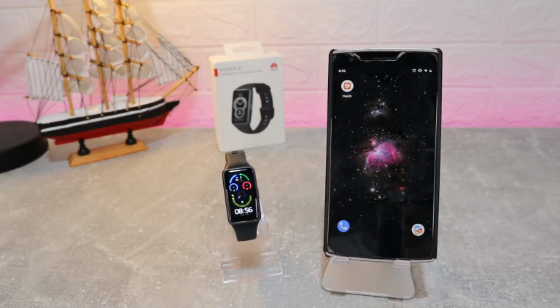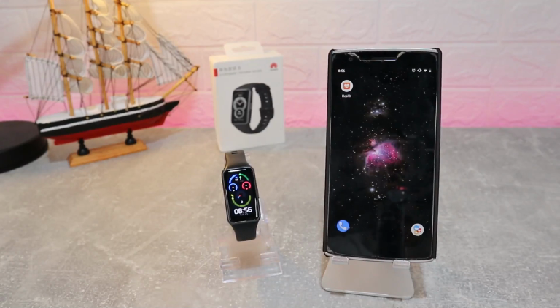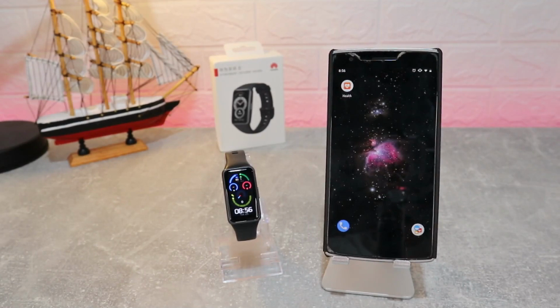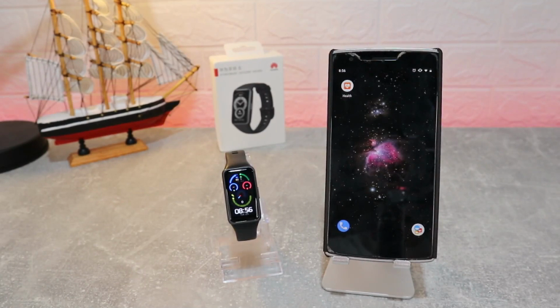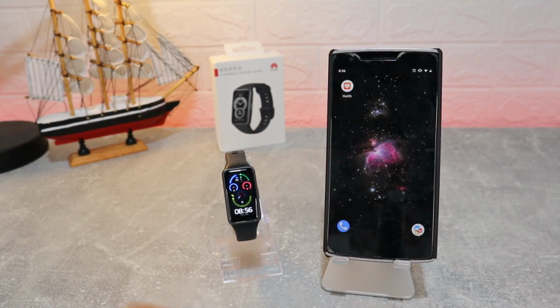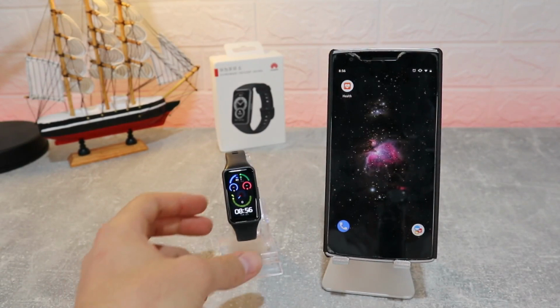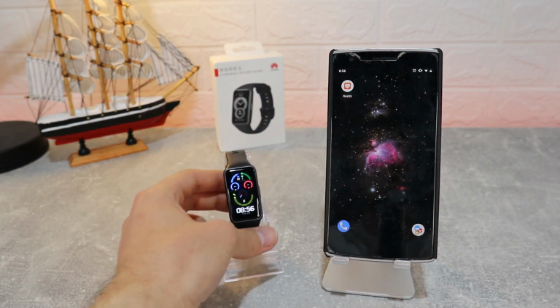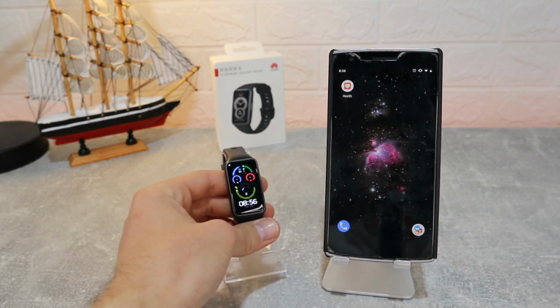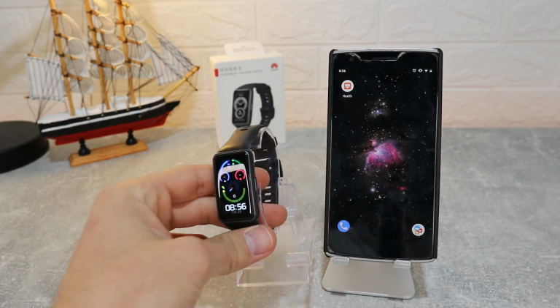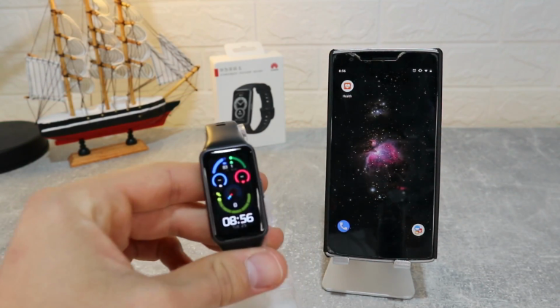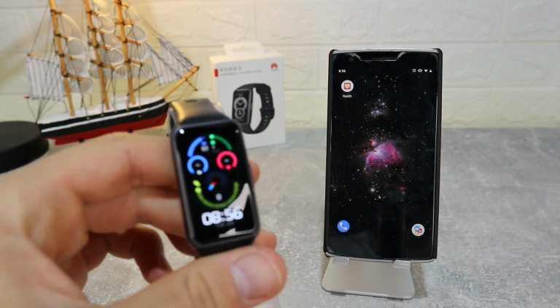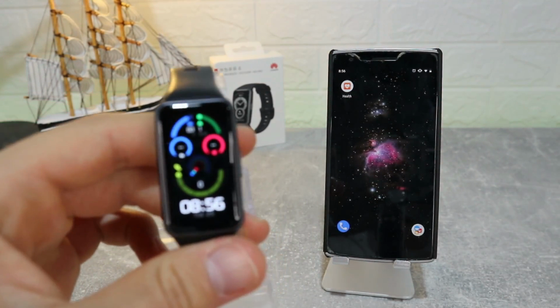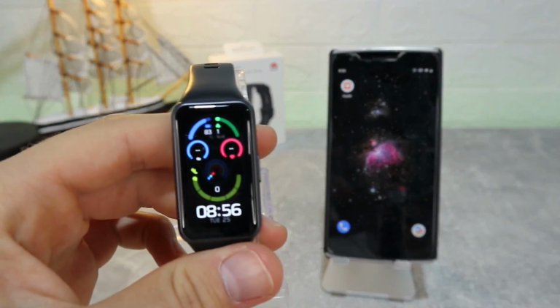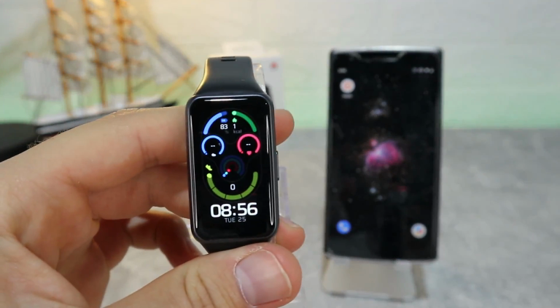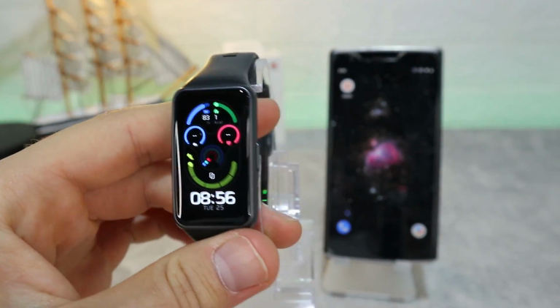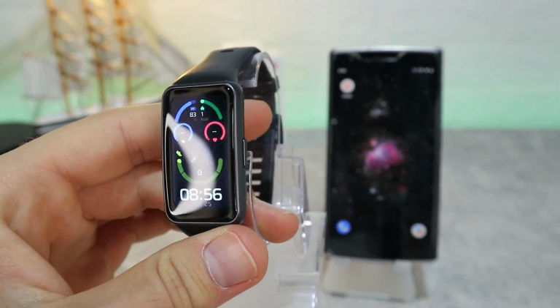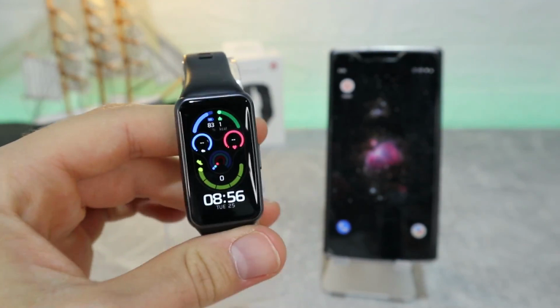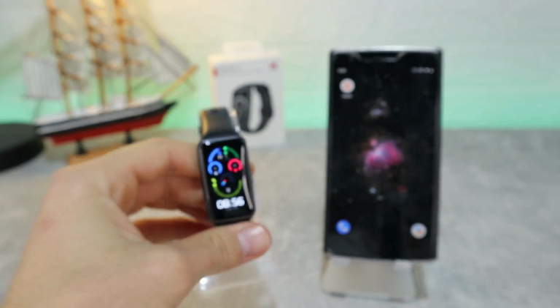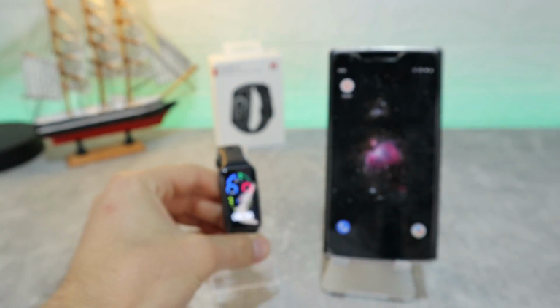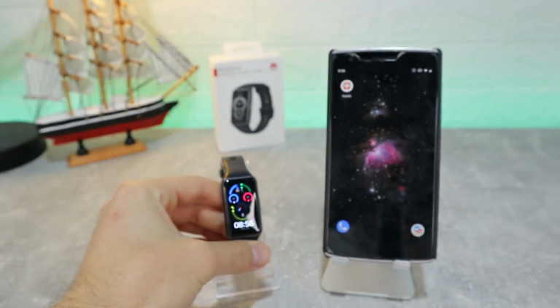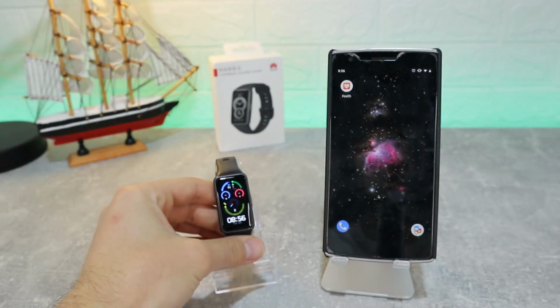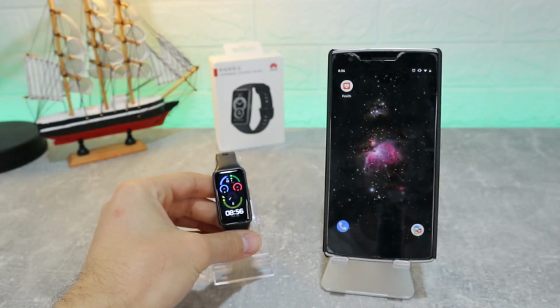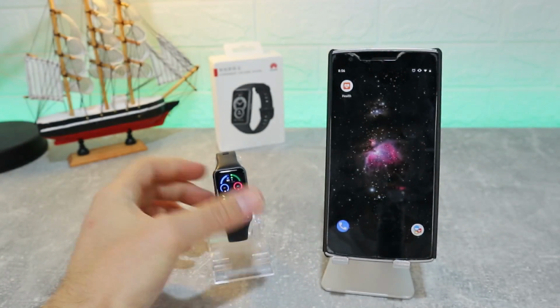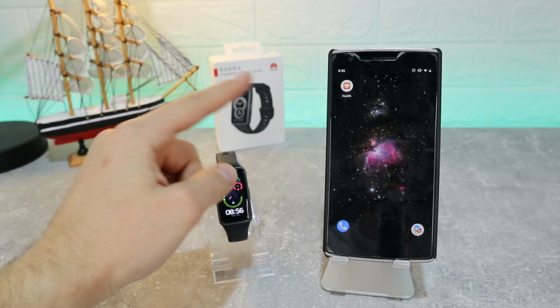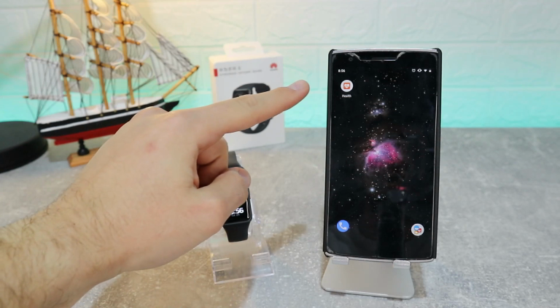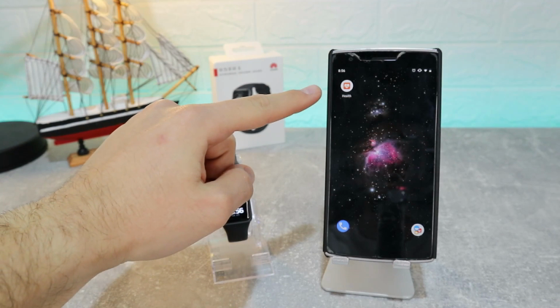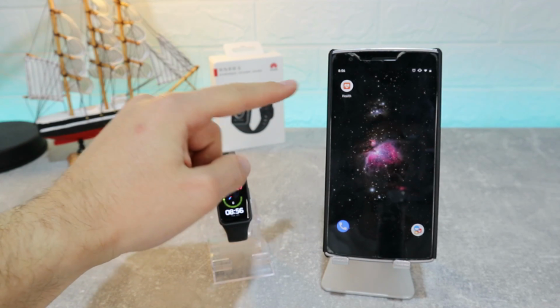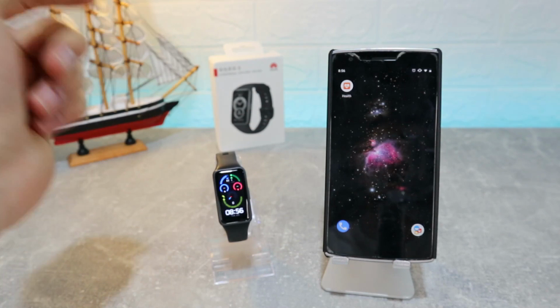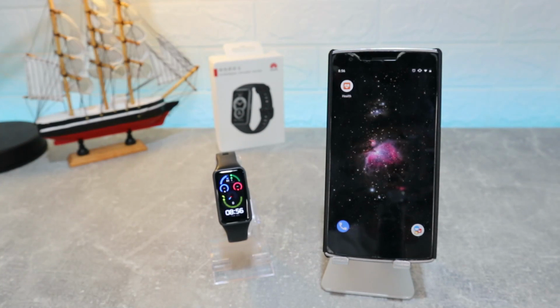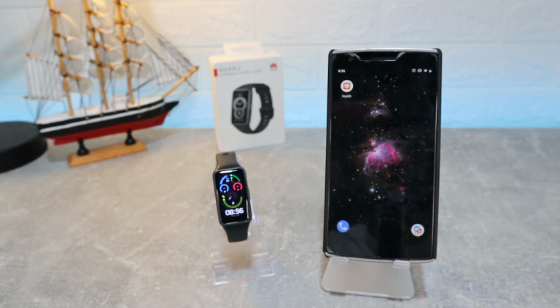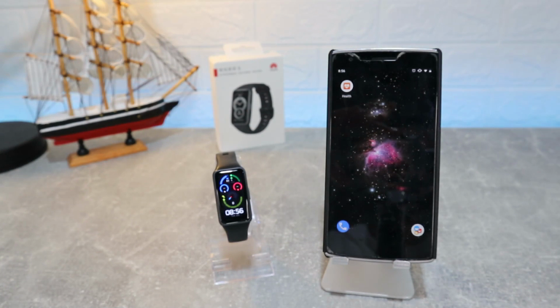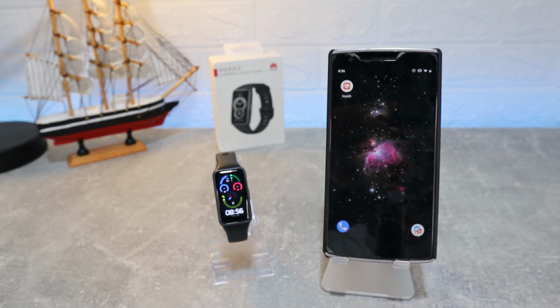Hello everyone and welcome back to New Tech Today. We're going to show you how to connect your Huawei Band 6 with the Huawei Health app on Android.